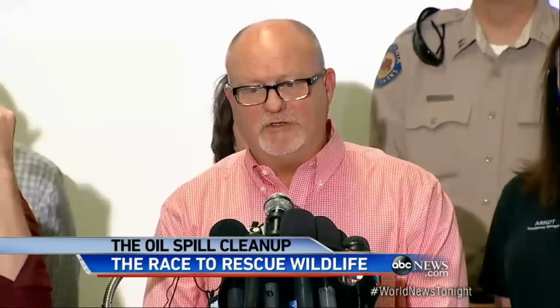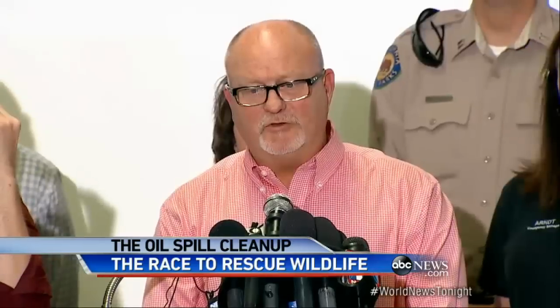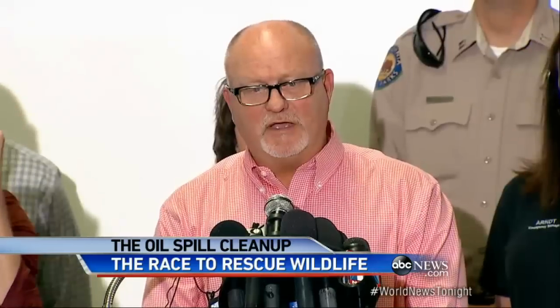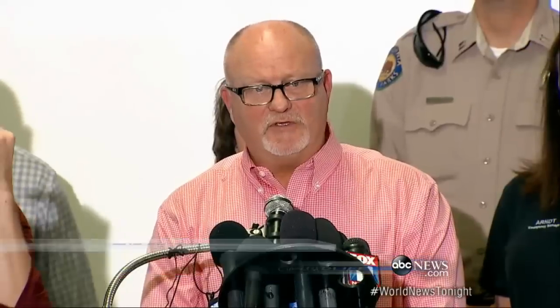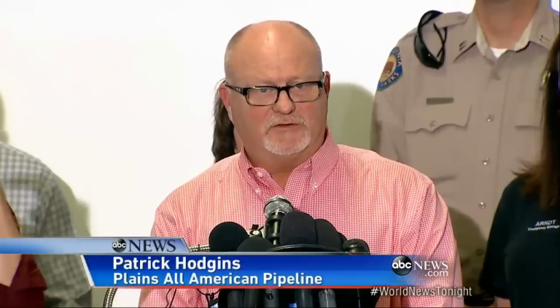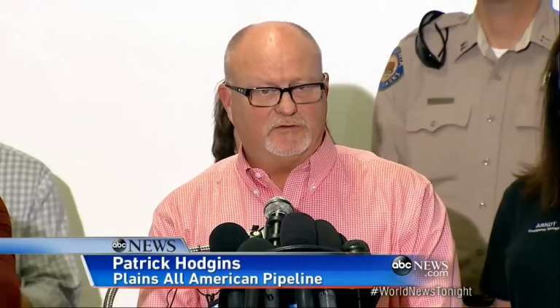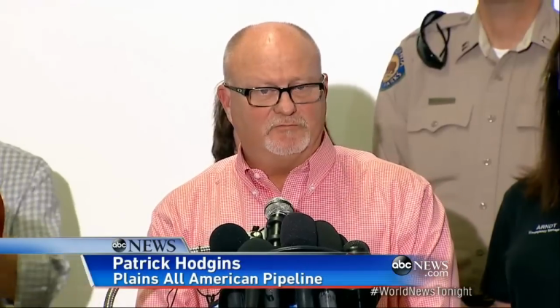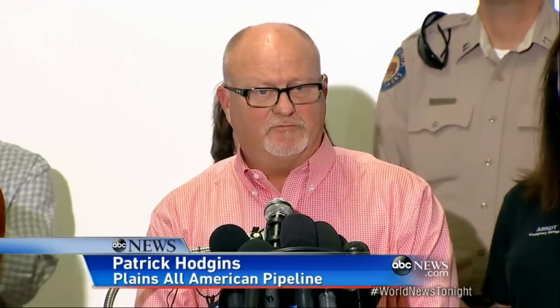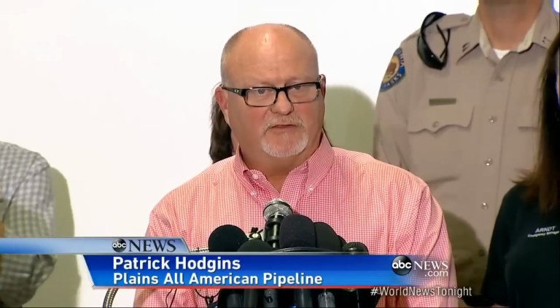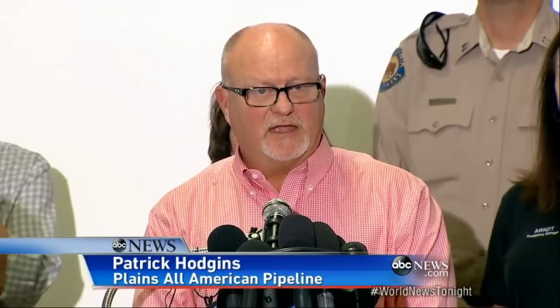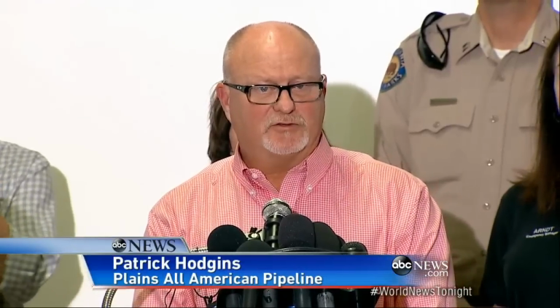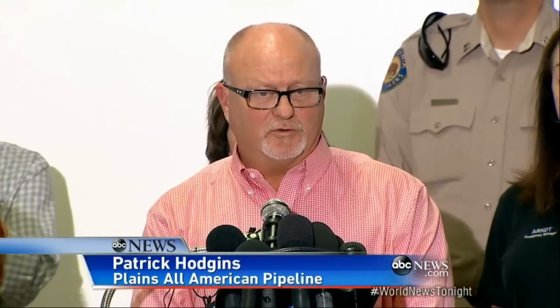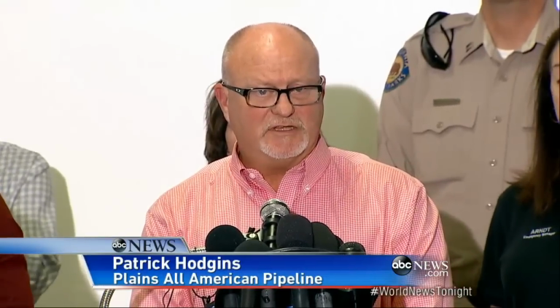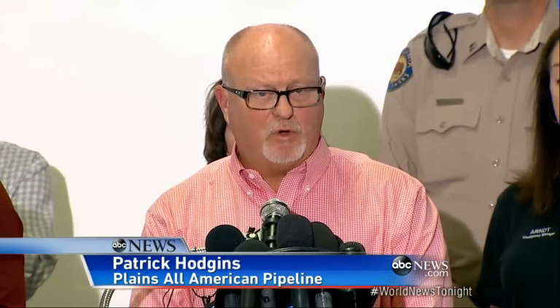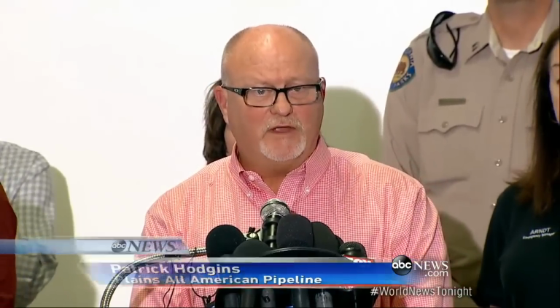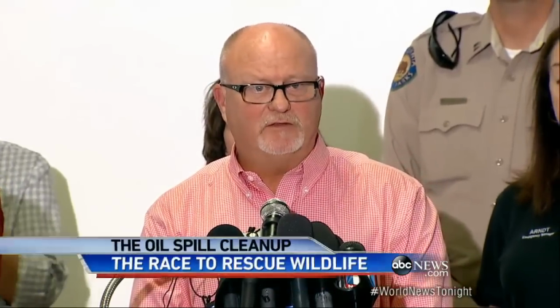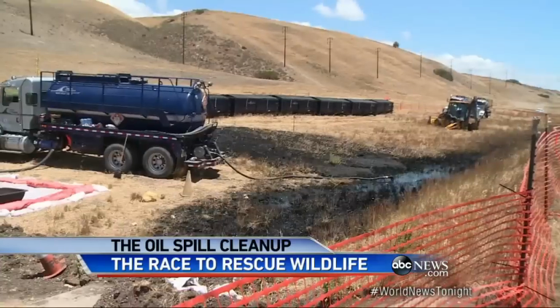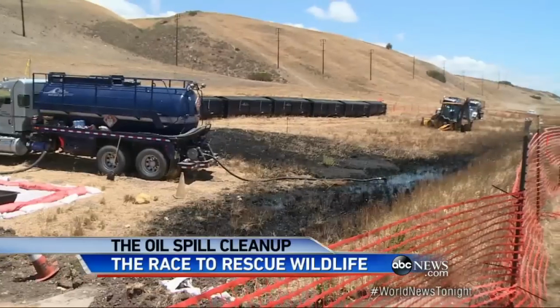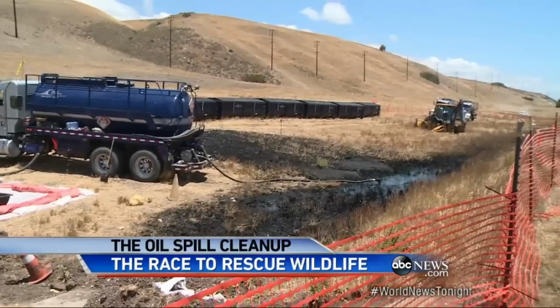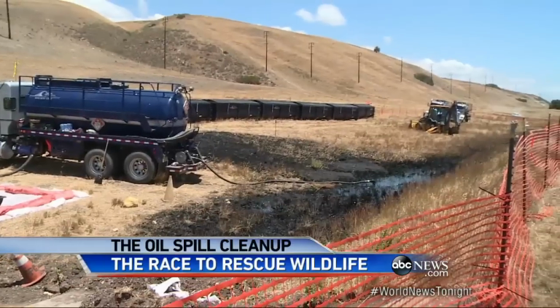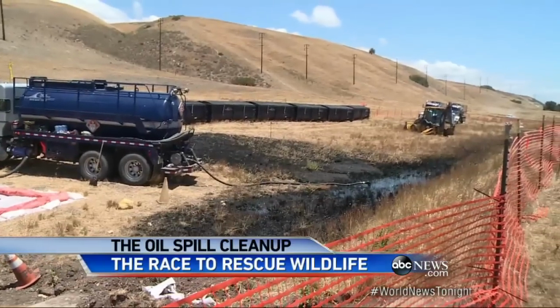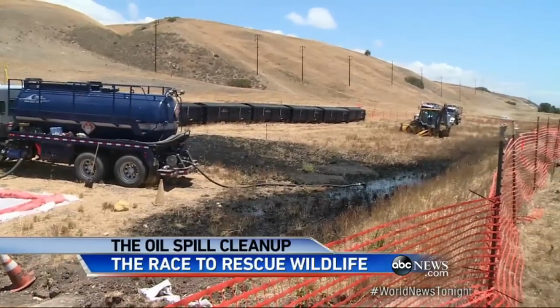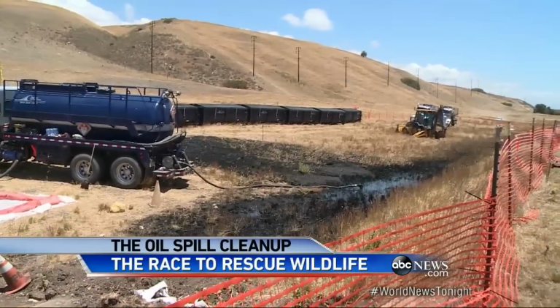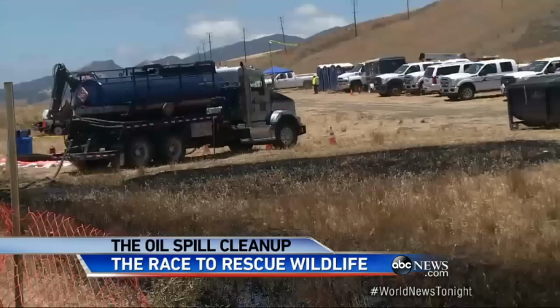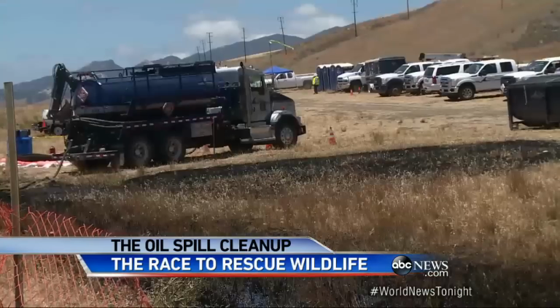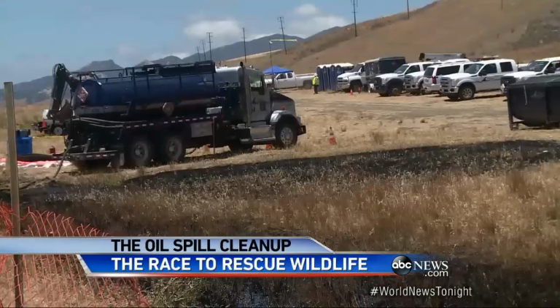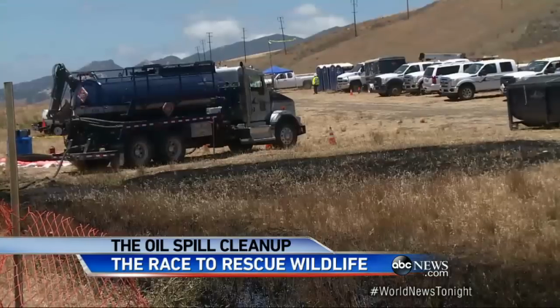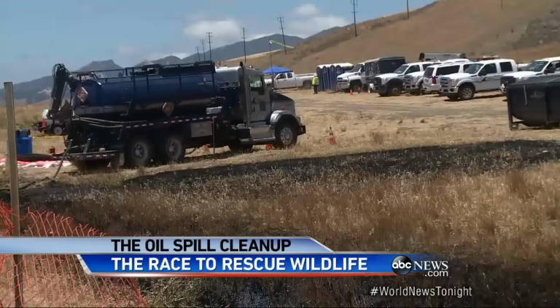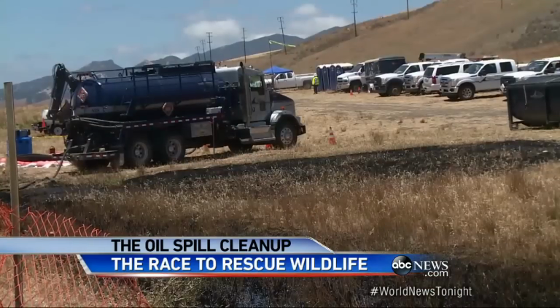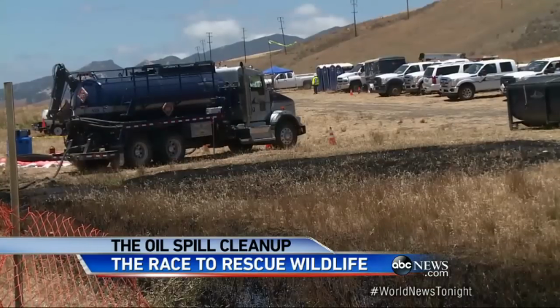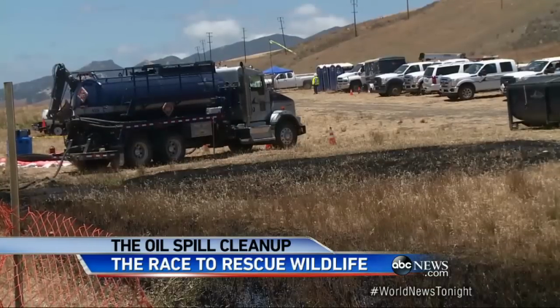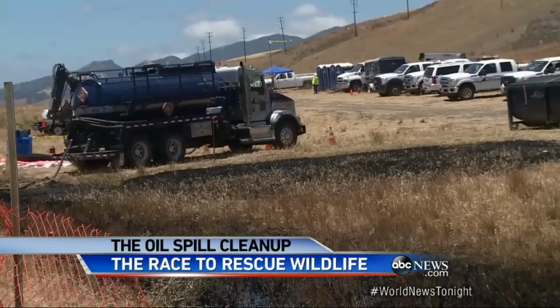We still have yet to find the actual release point. At this time, the pipeline has been shut down and contained.